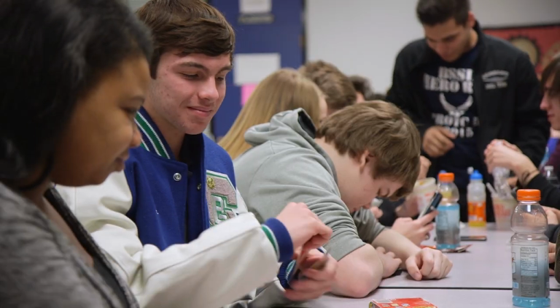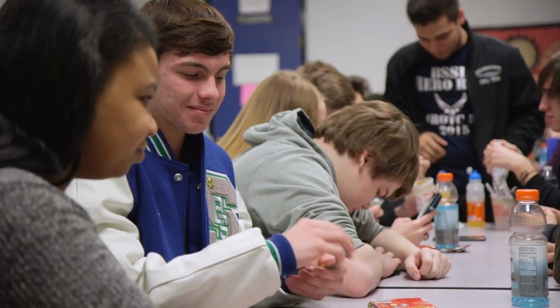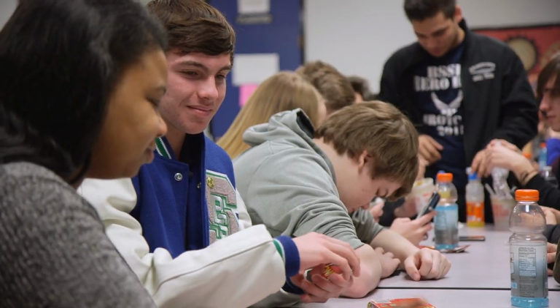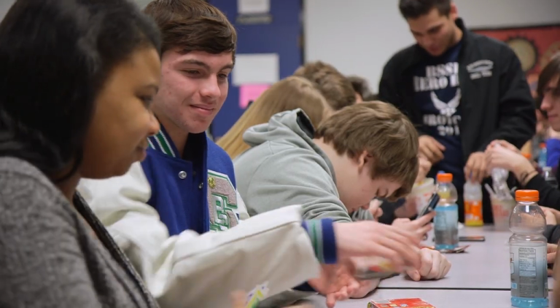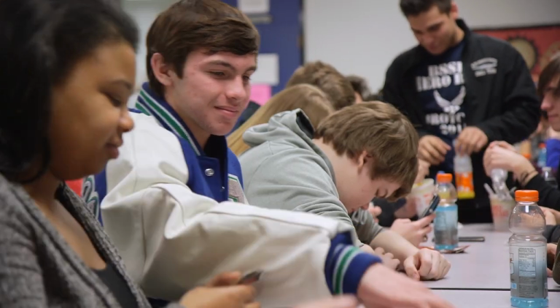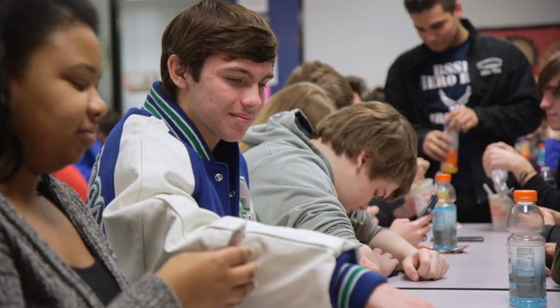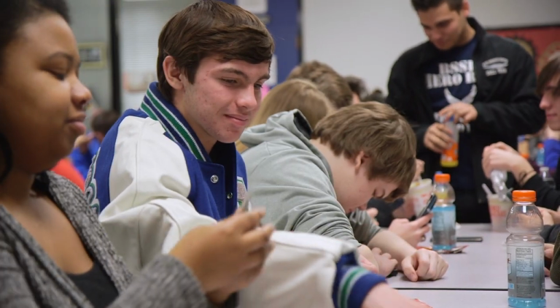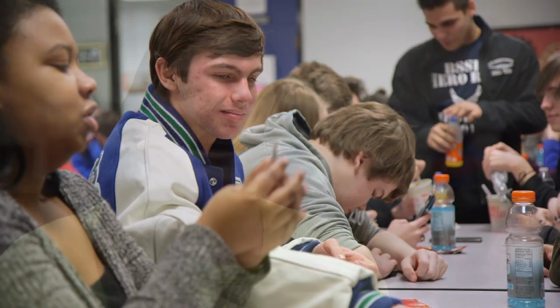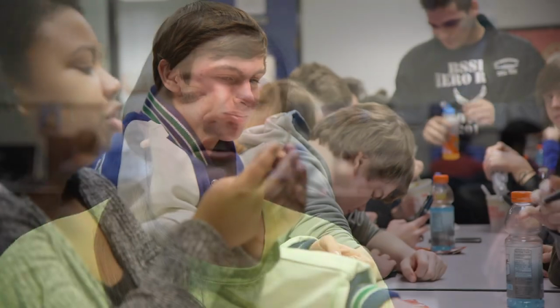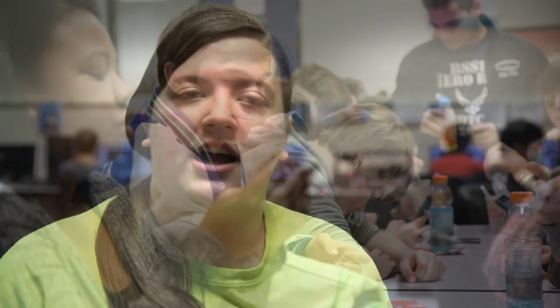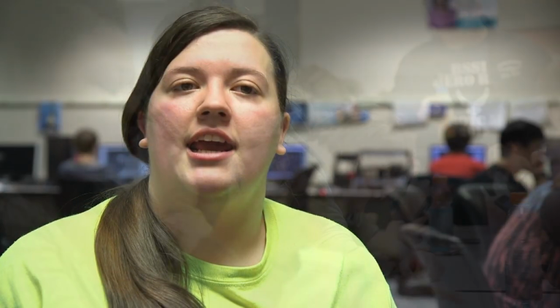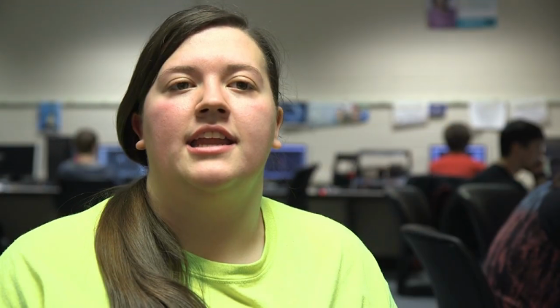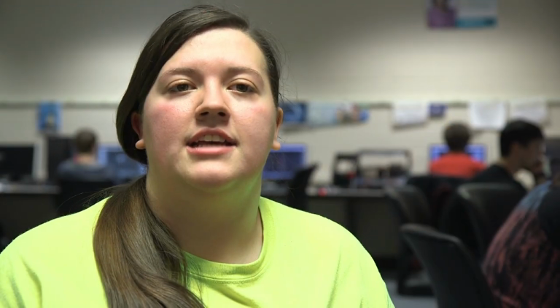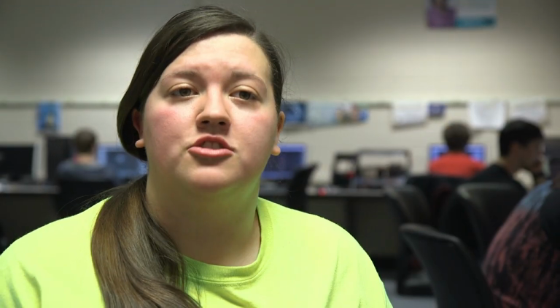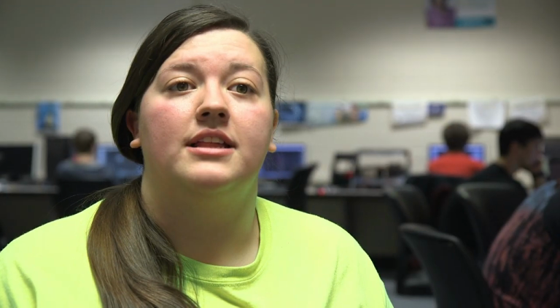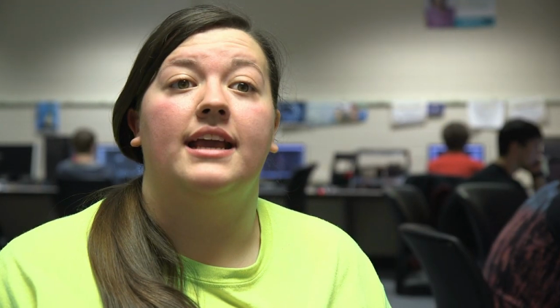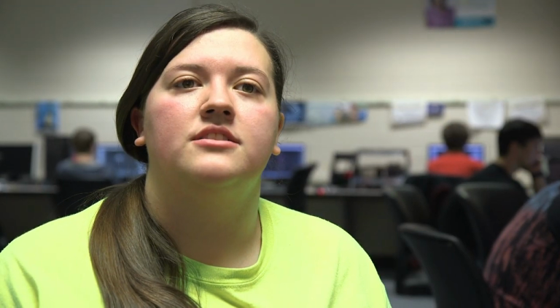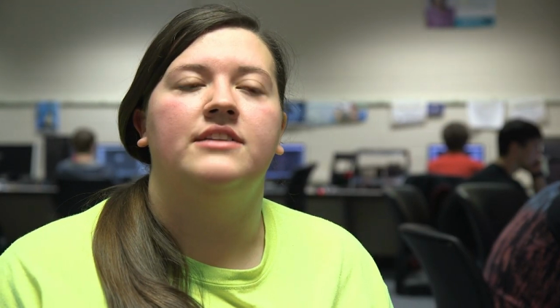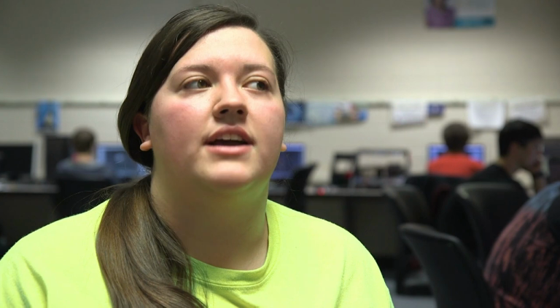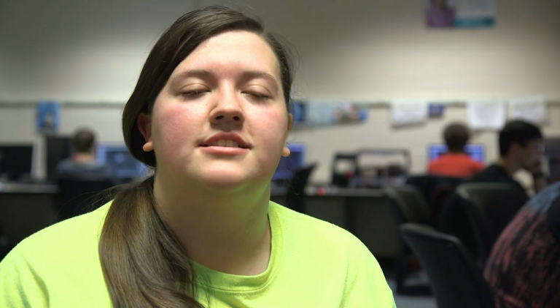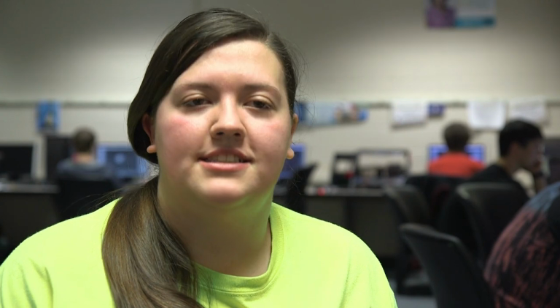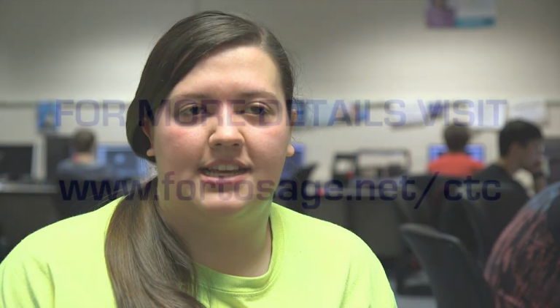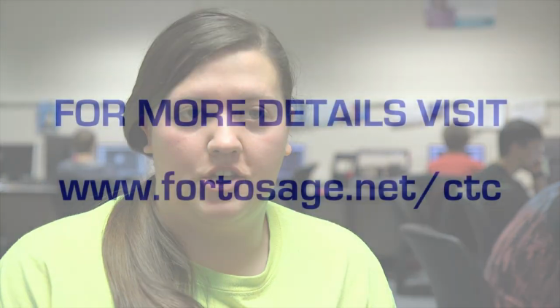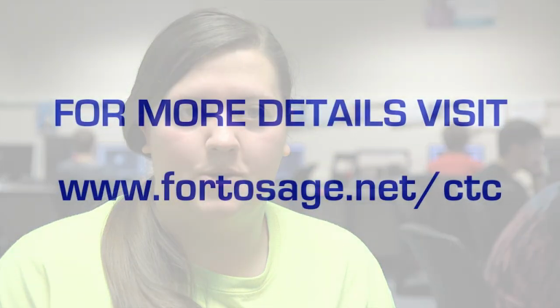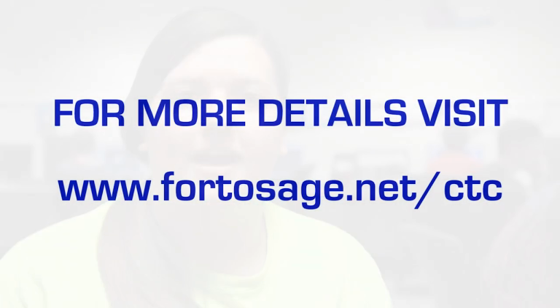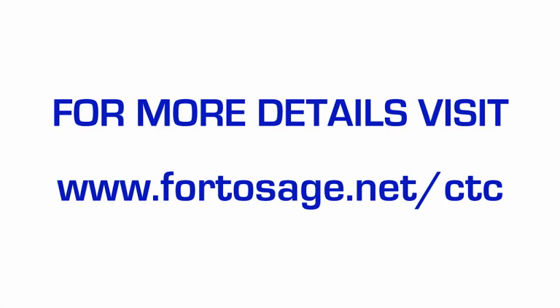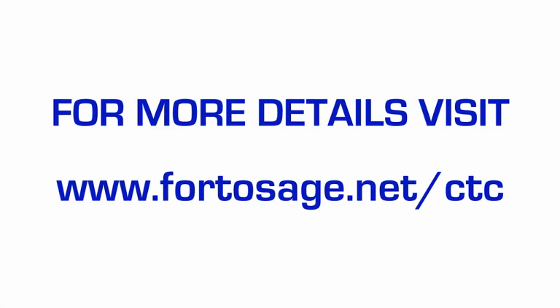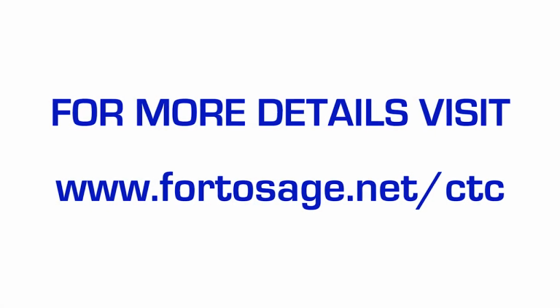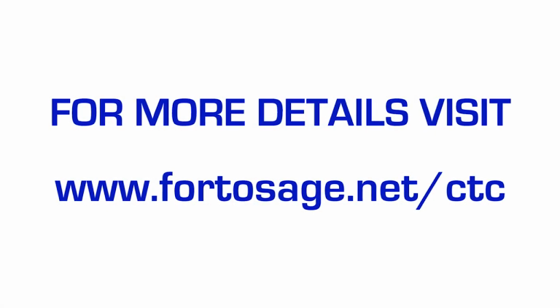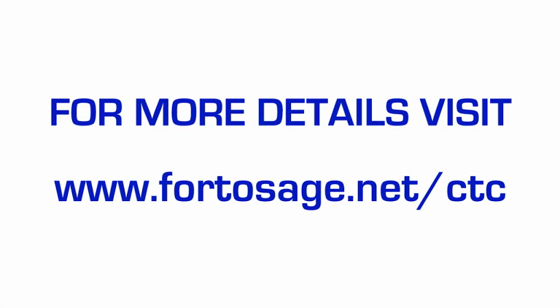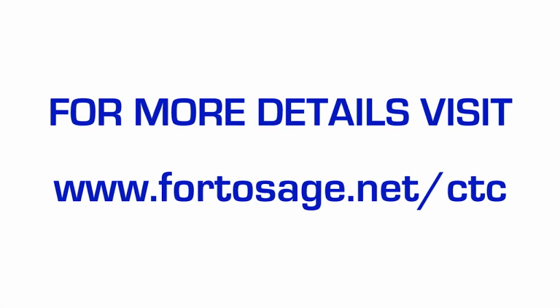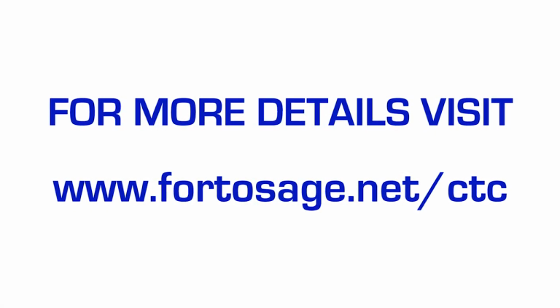Being here, everyone is so inviting, and it actually invests in you and cares about you. And I feel like that really helps.